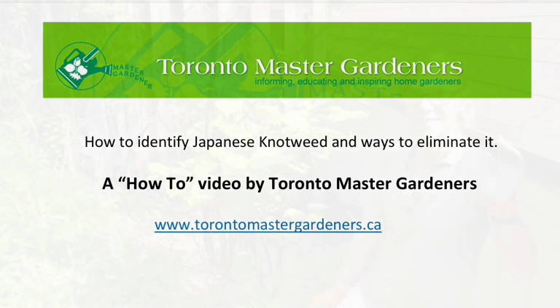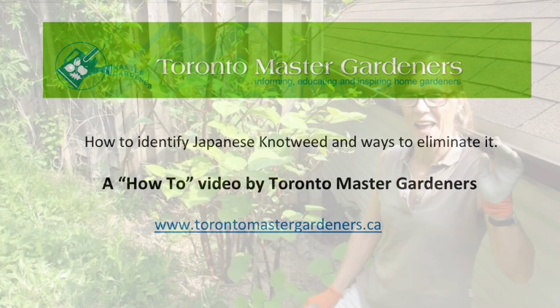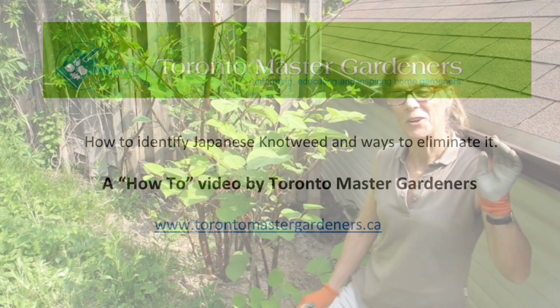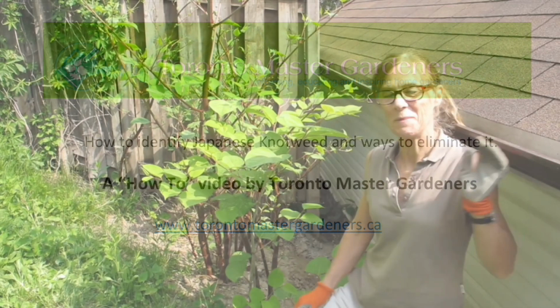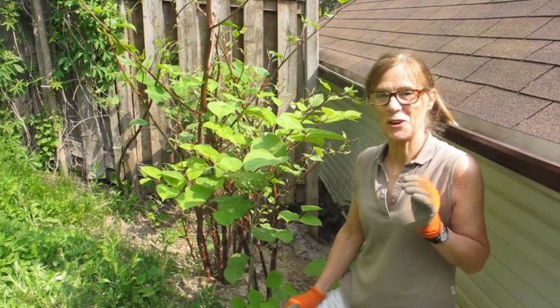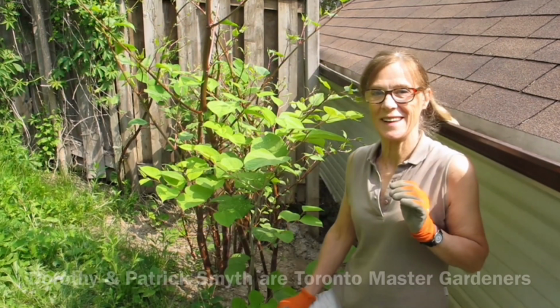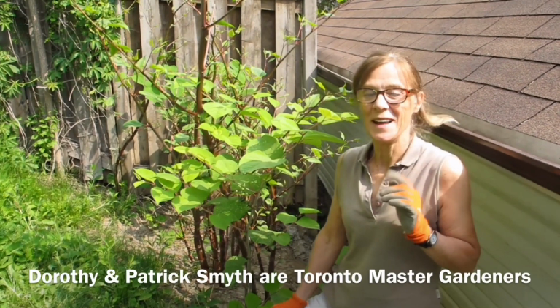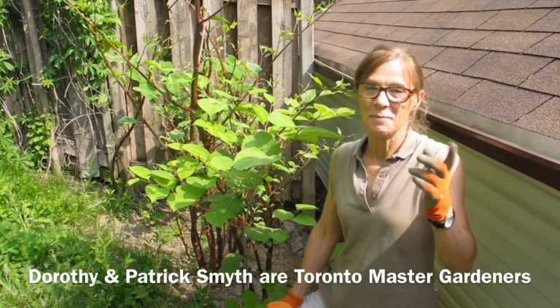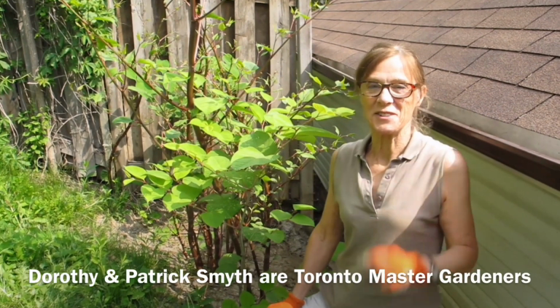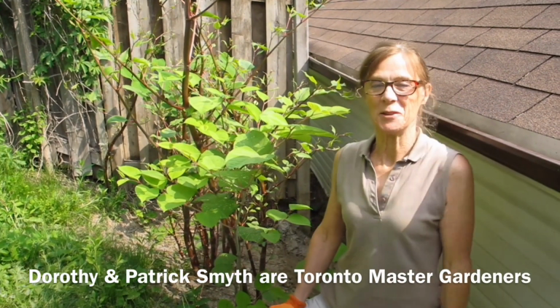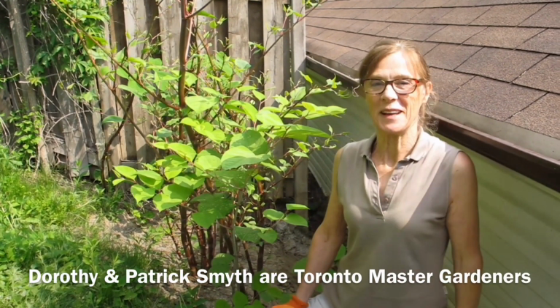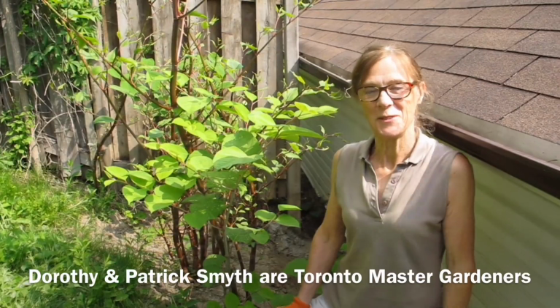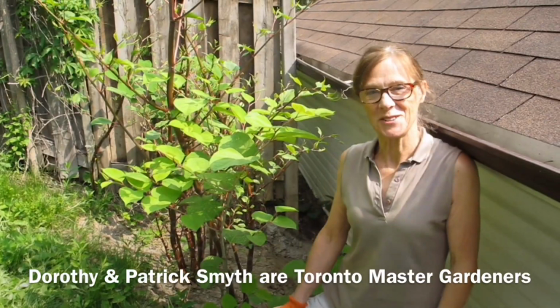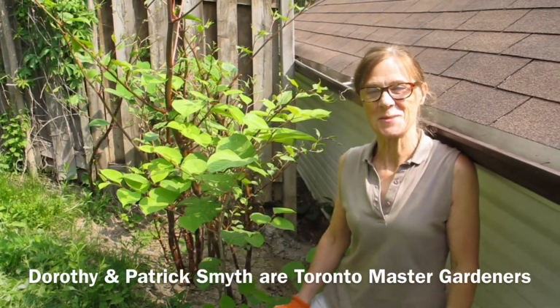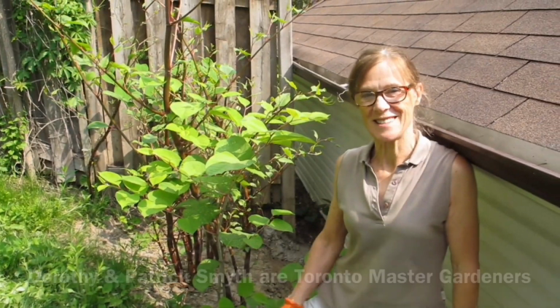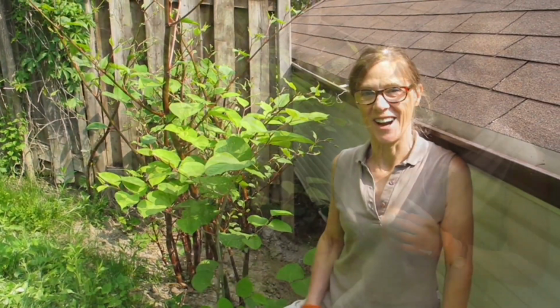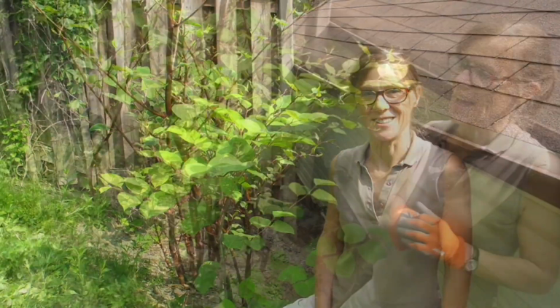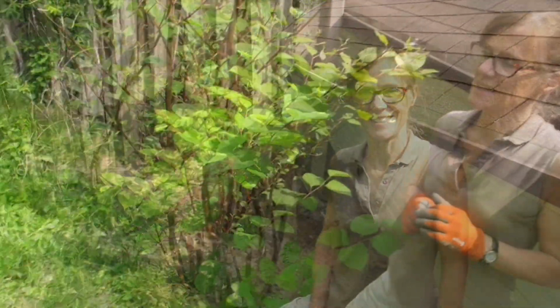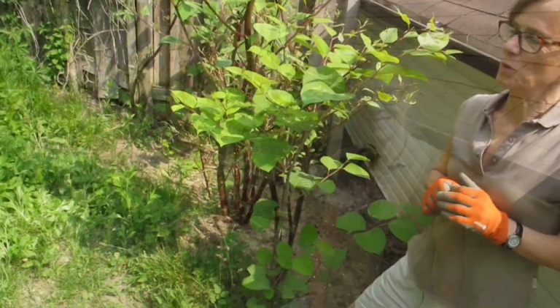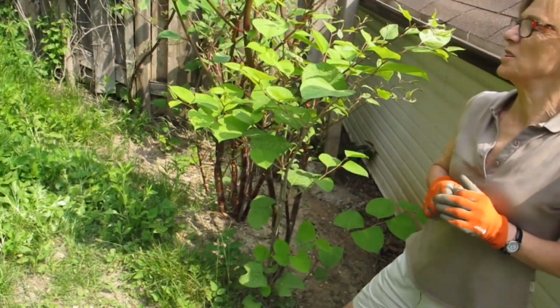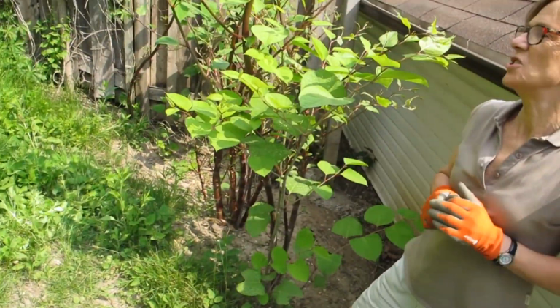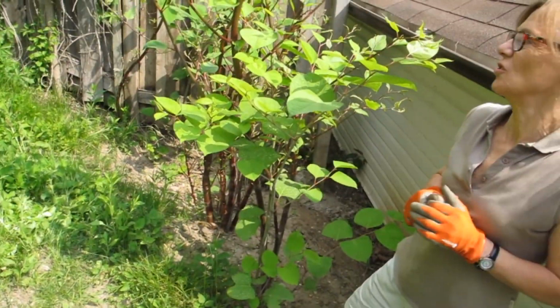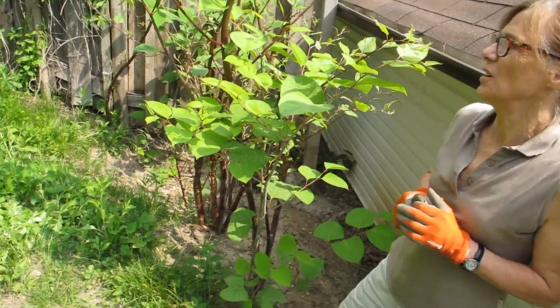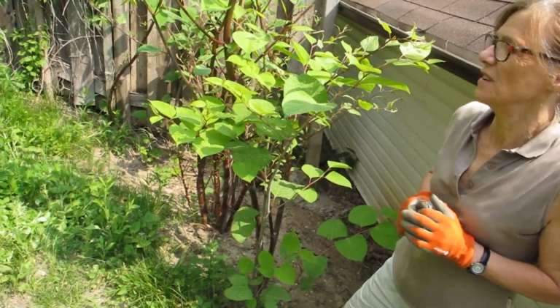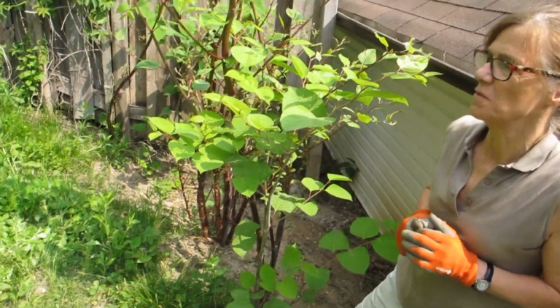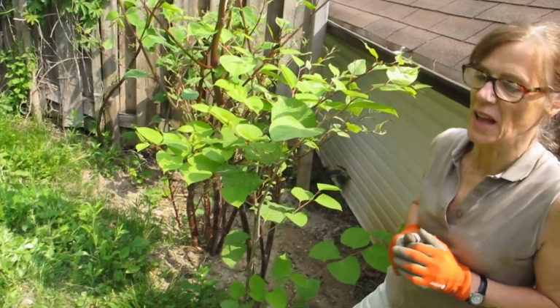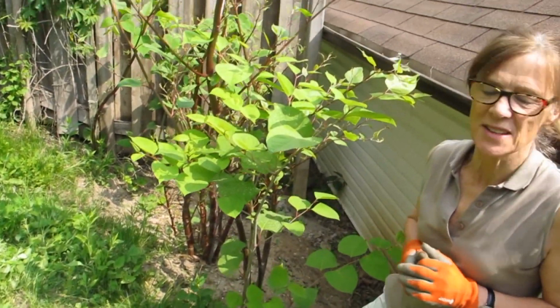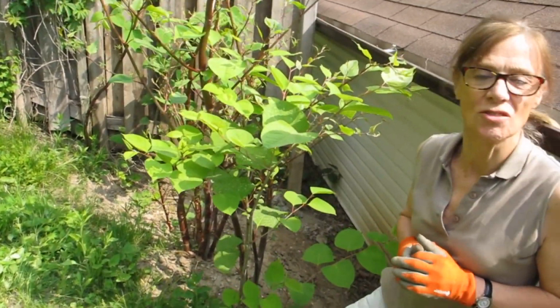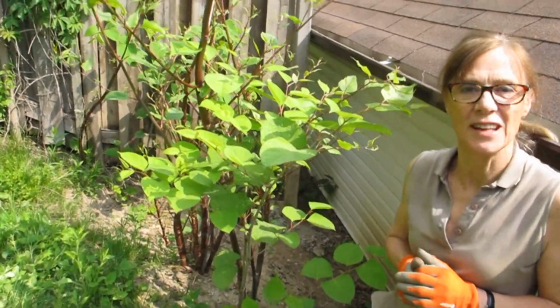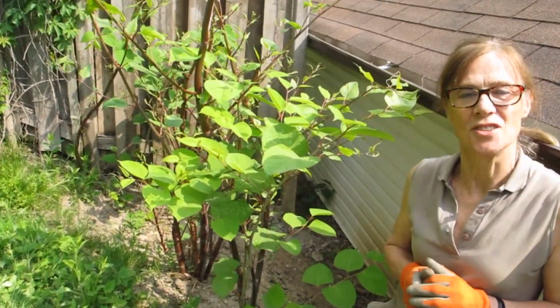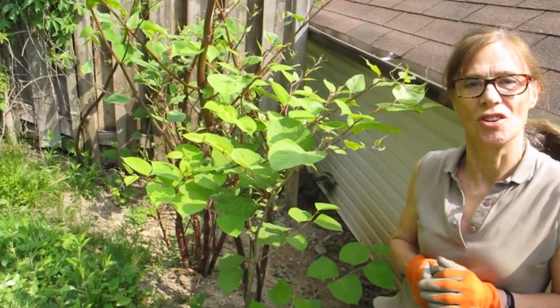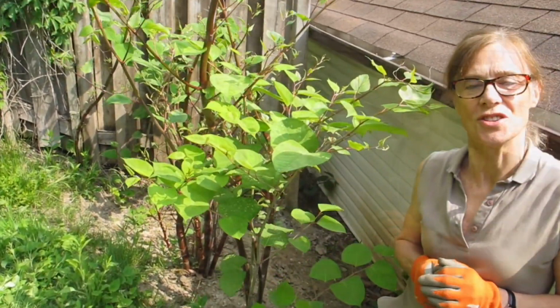Hello, I'm Dorothy, Patrick filming. We're Toronto Master Gardeners and we wanted to show you an invasive plant that's growing here in Toronto.